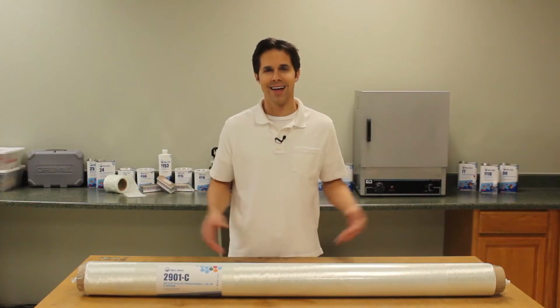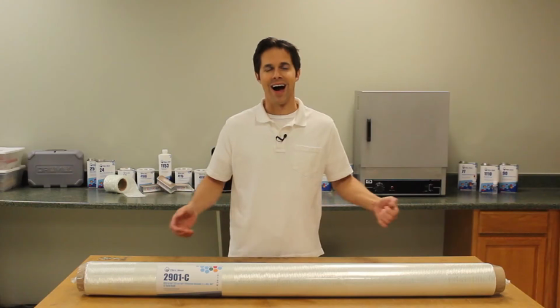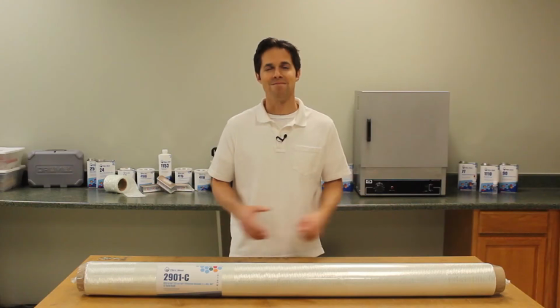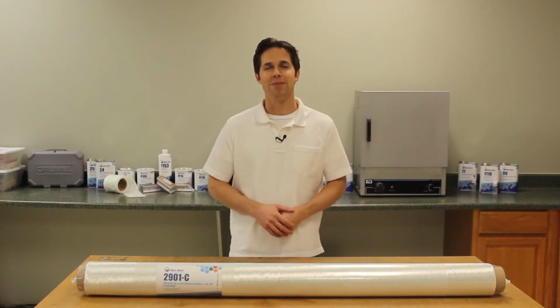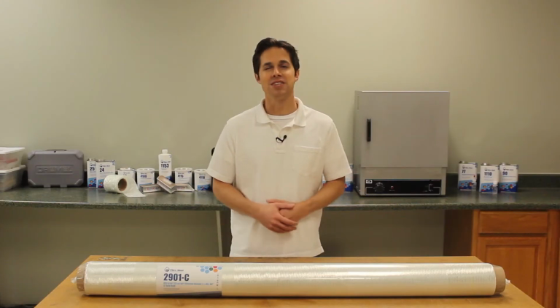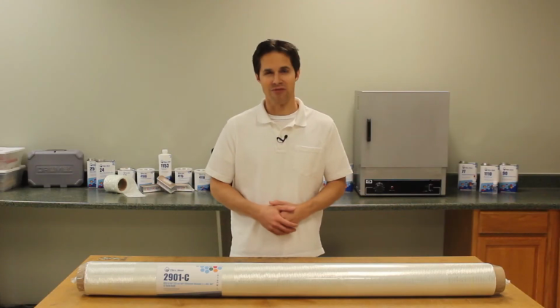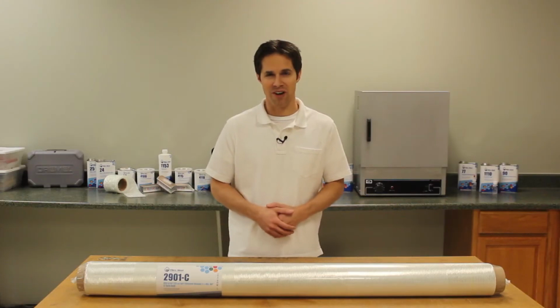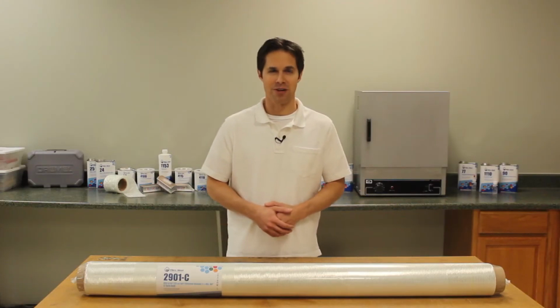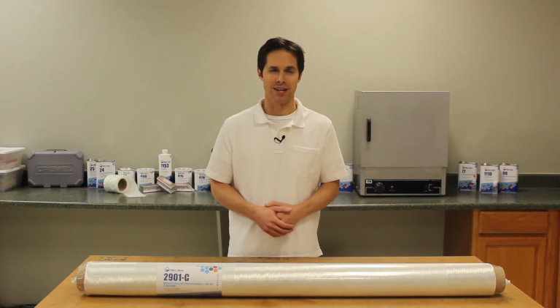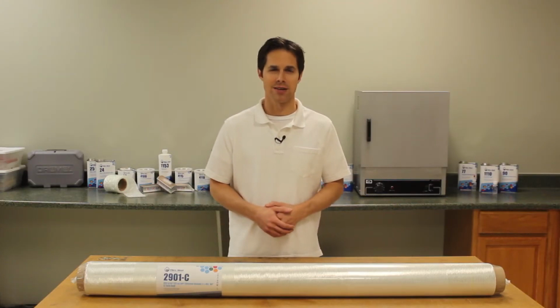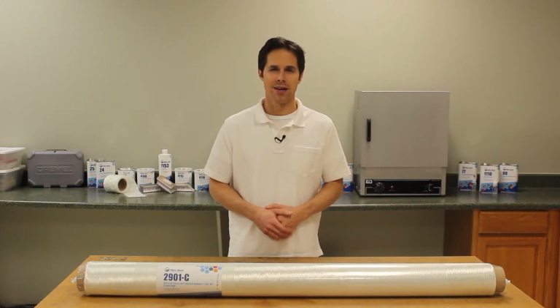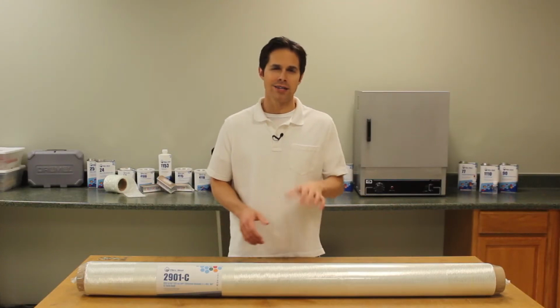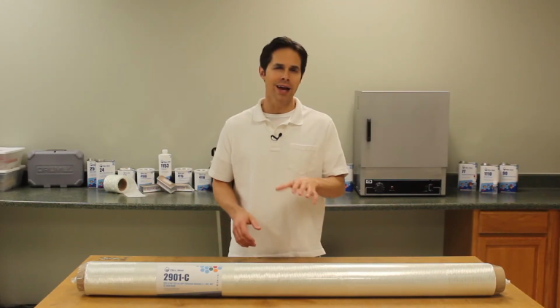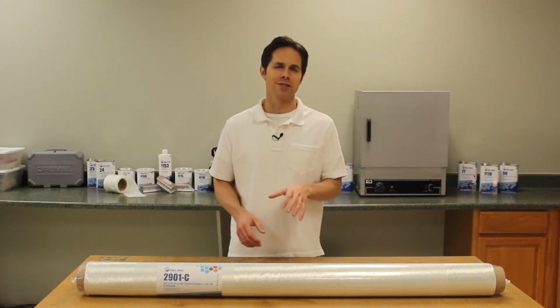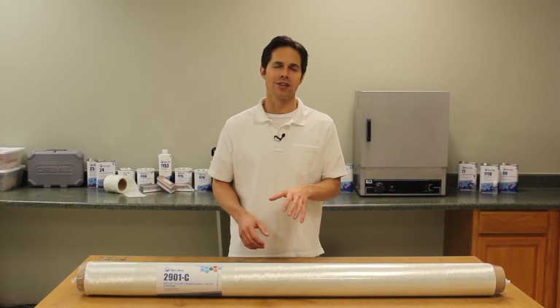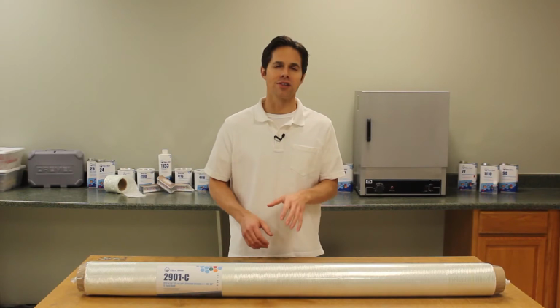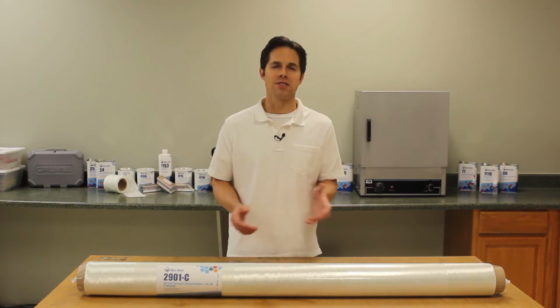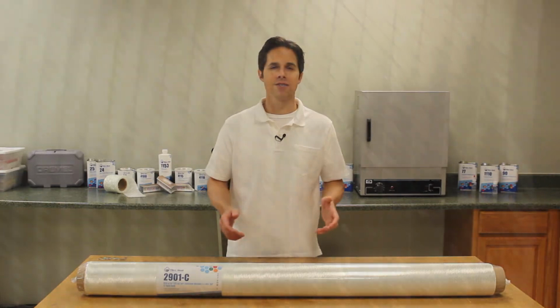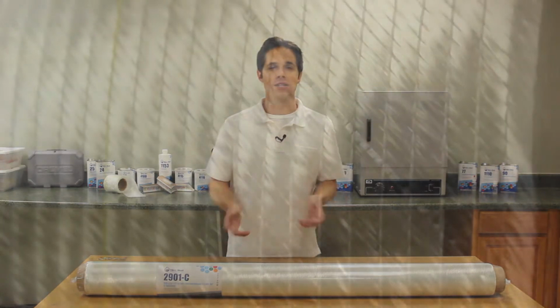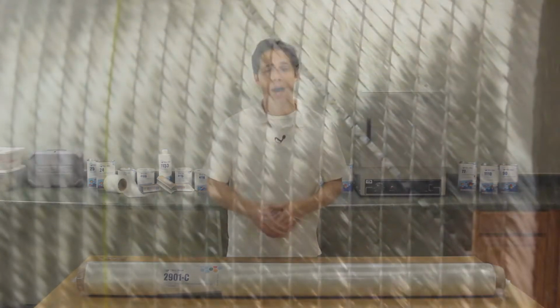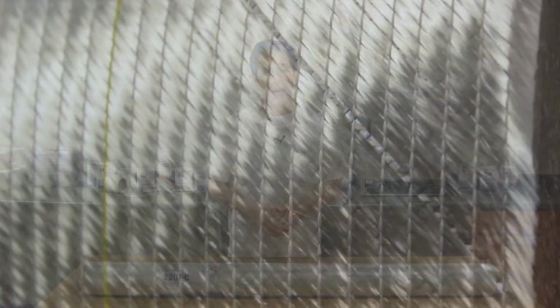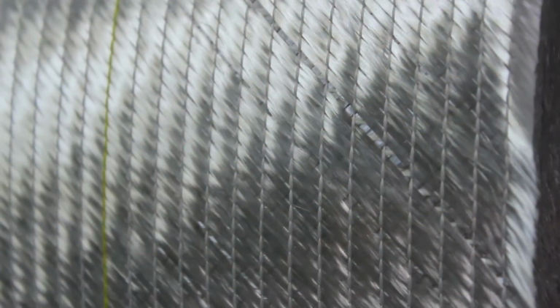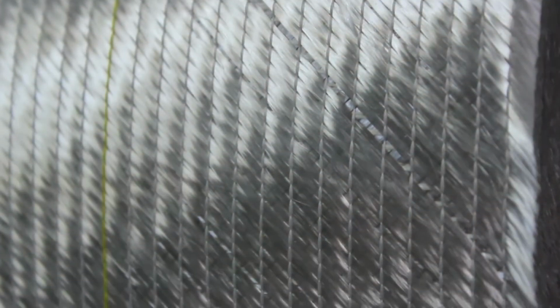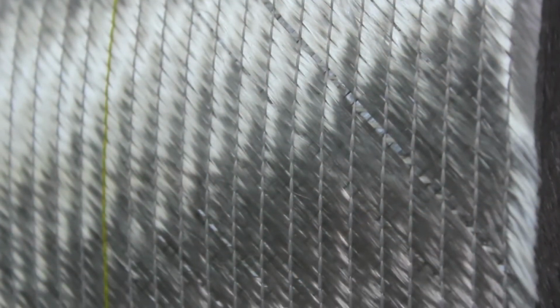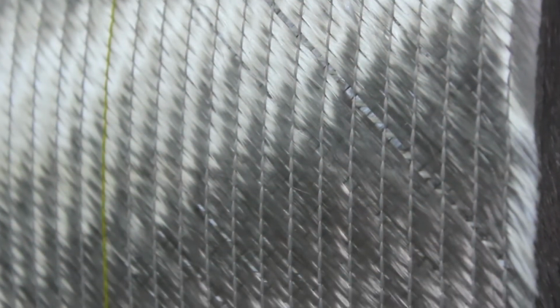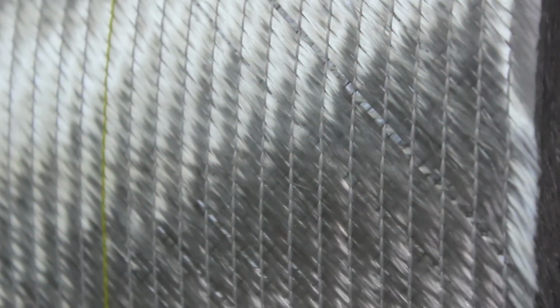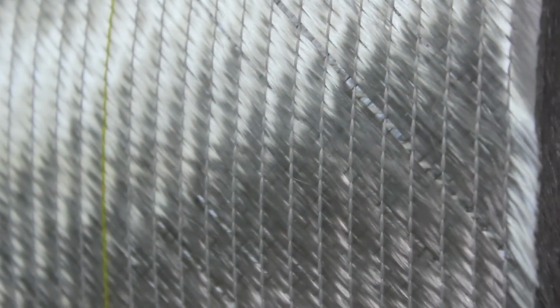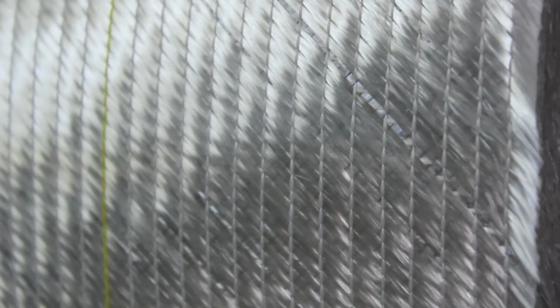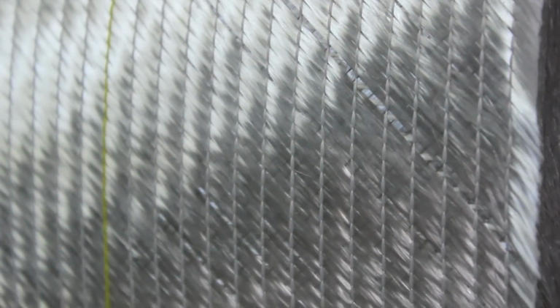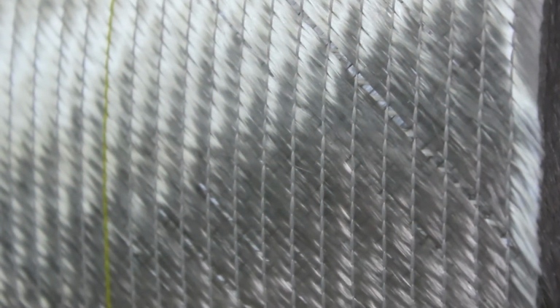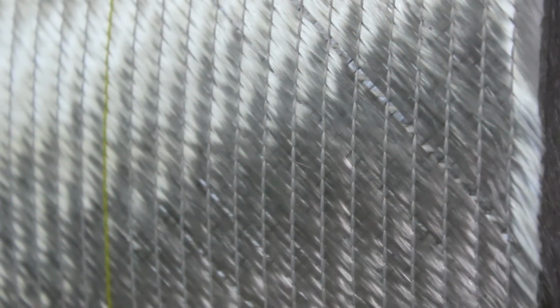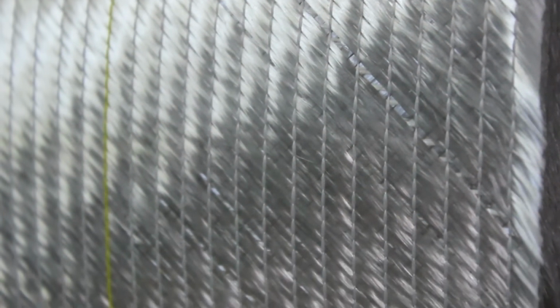Hi, I'm Steve from Fiberglass. Today we'll take a look at the Ceratex Biaxial Stitched Fiberglass available on our website.